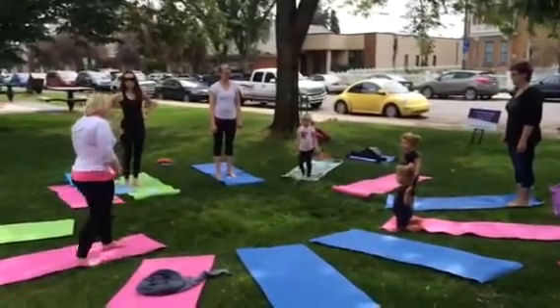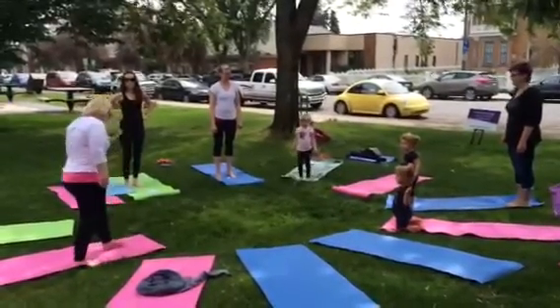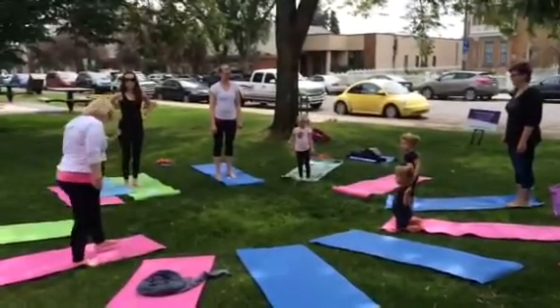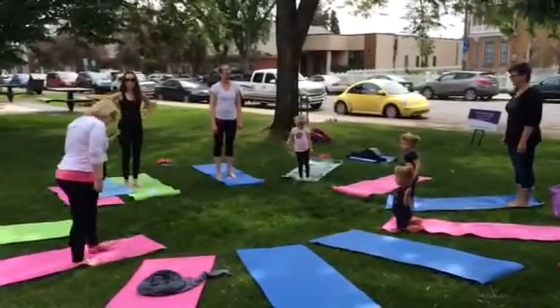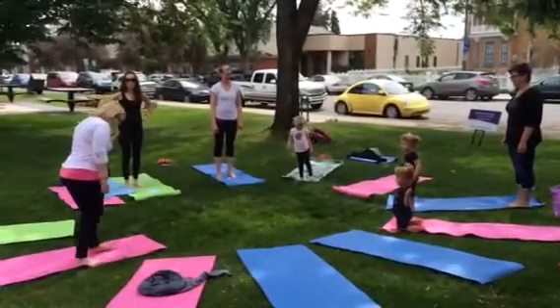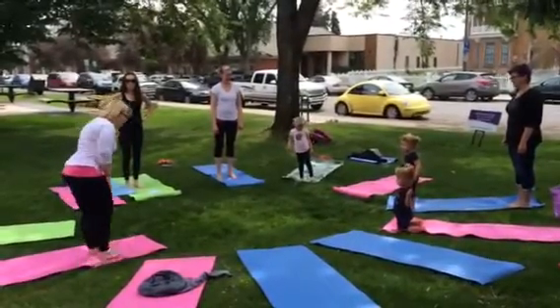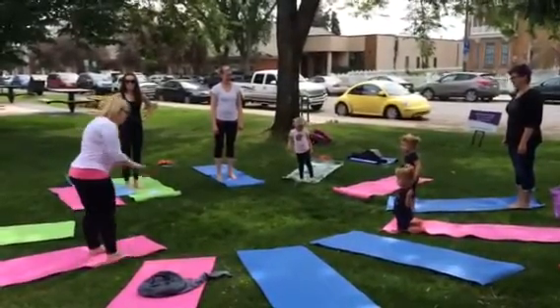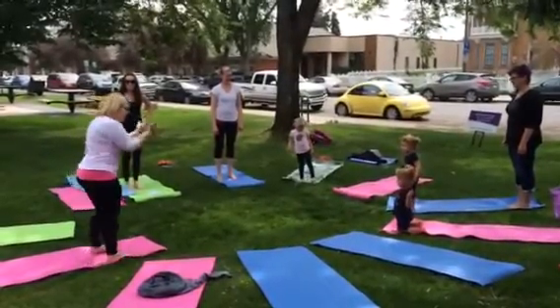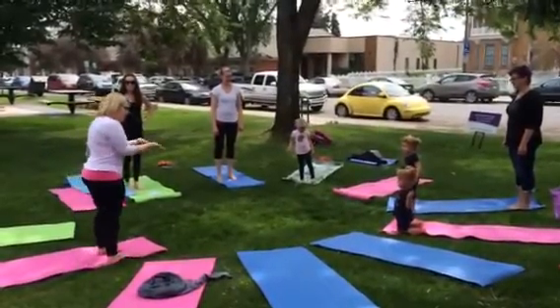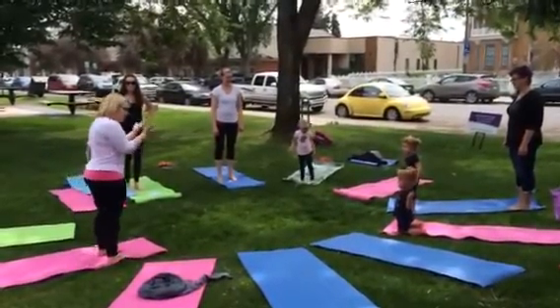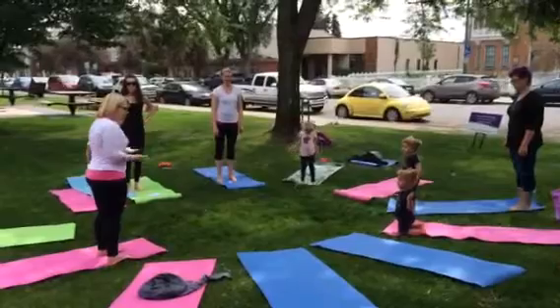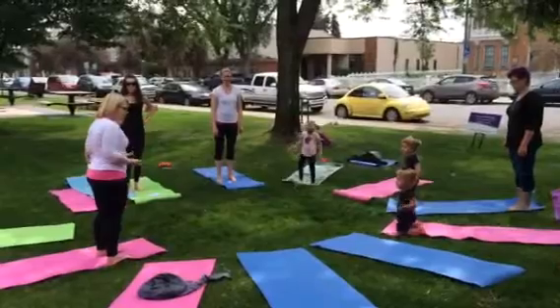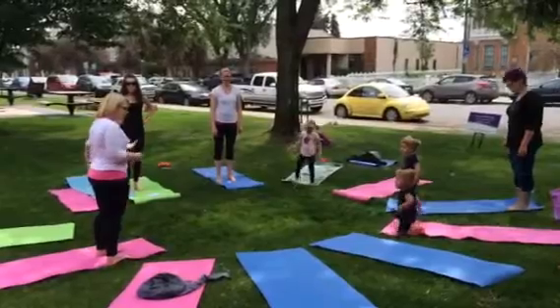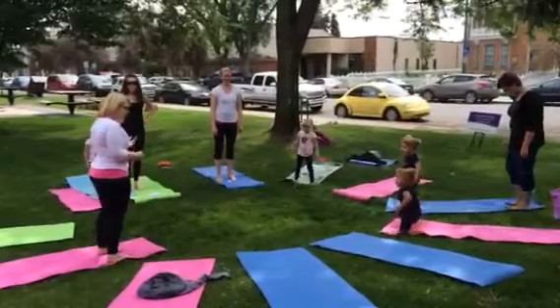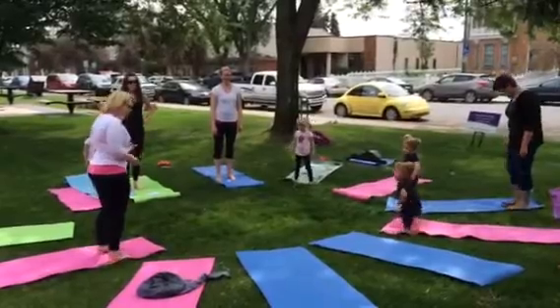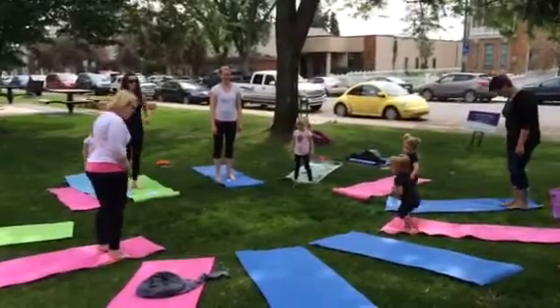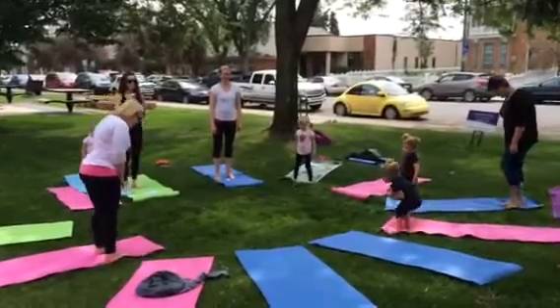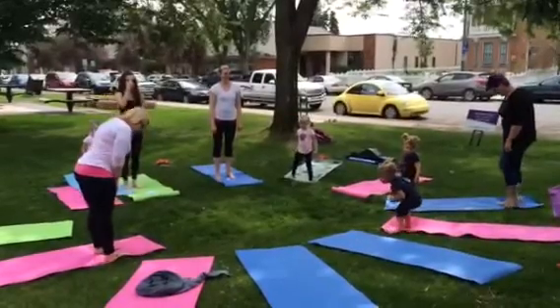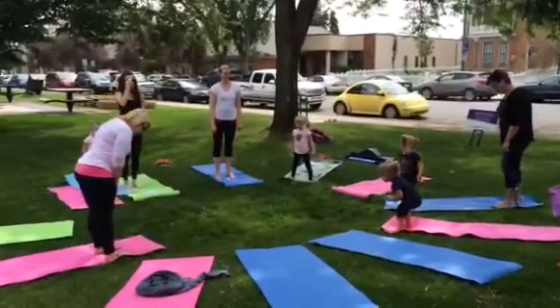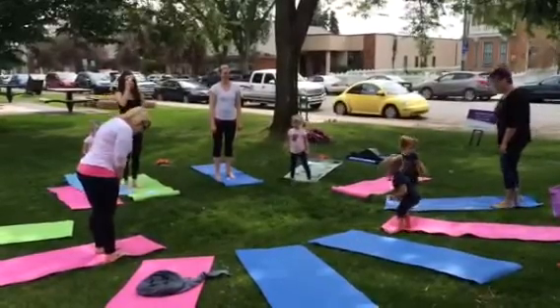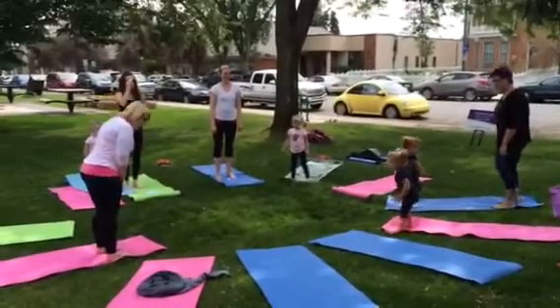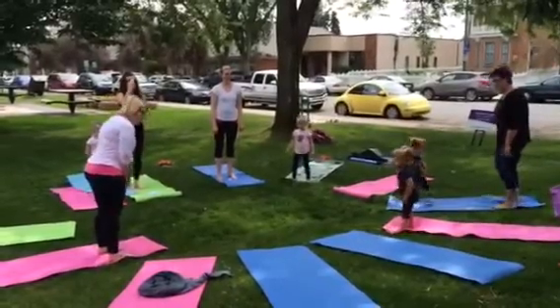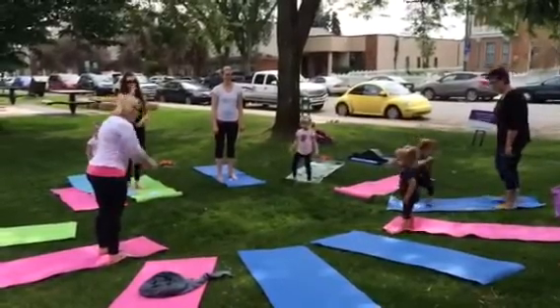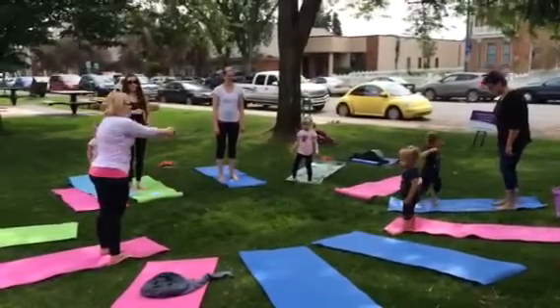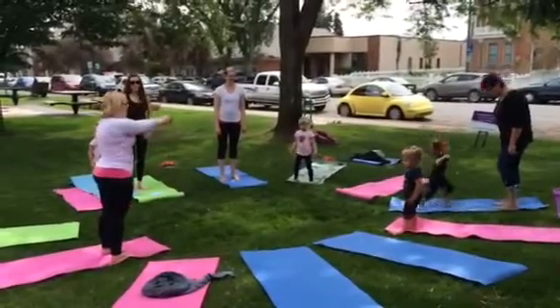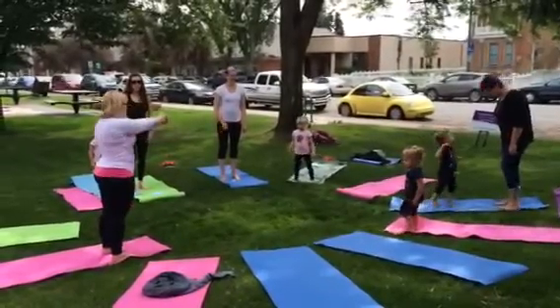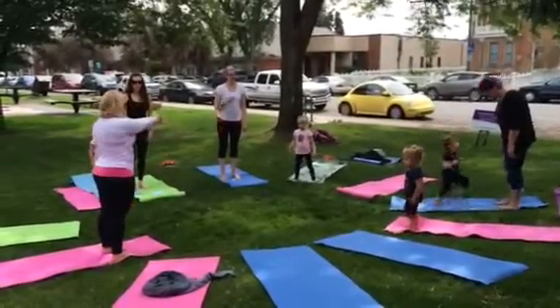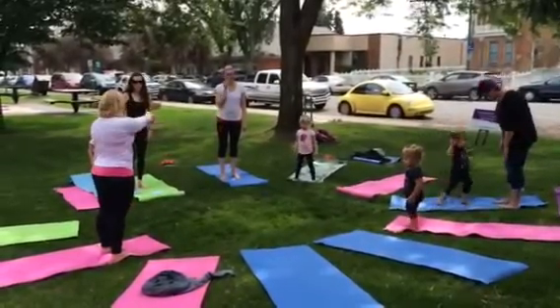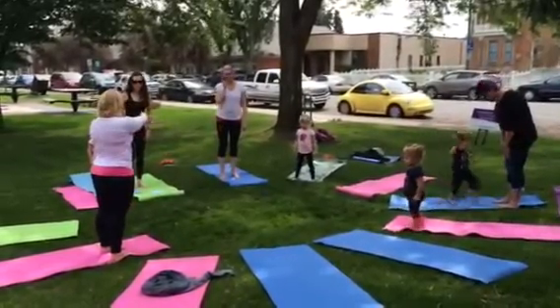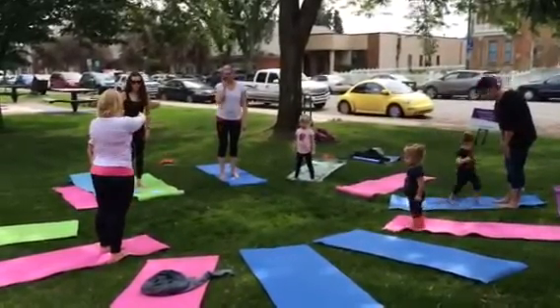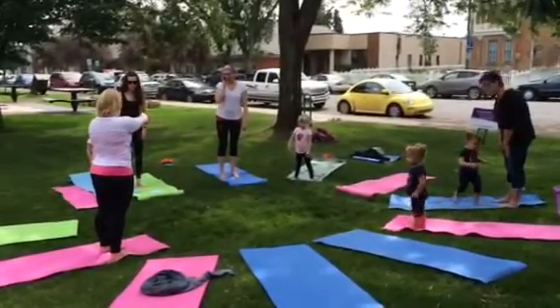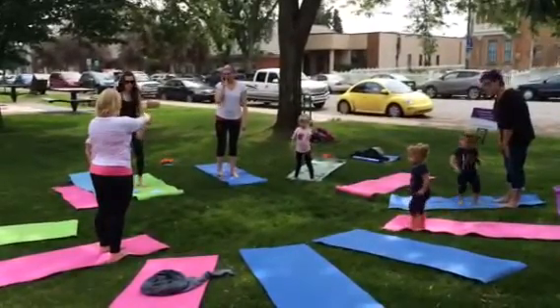Good job, you guys. So let's stand back up. Take your feet apart. Make a trunk with your hands.